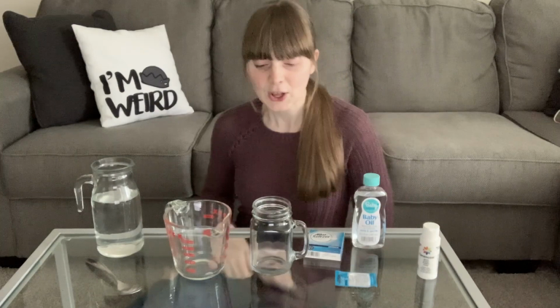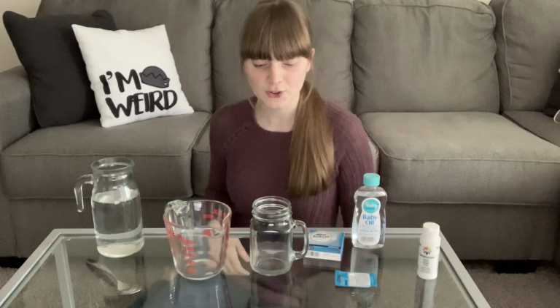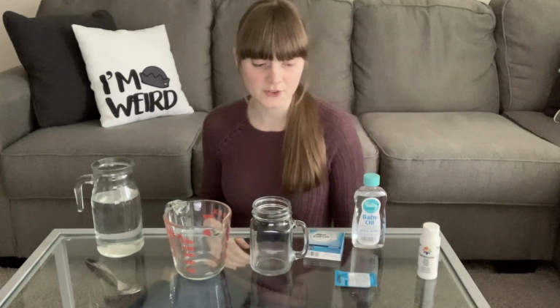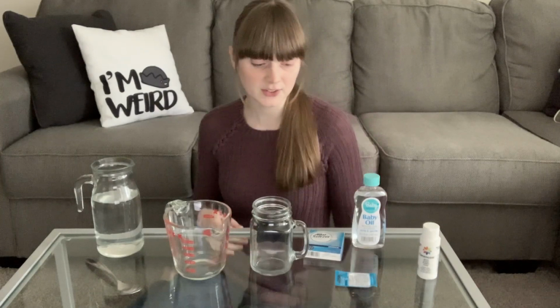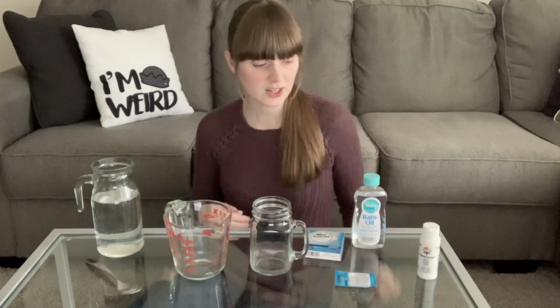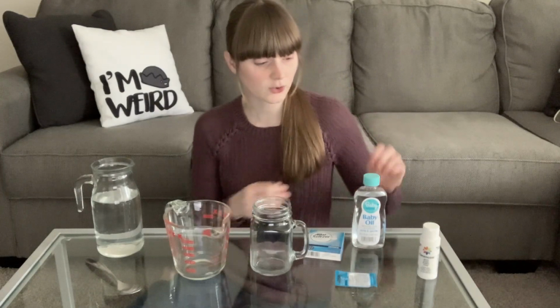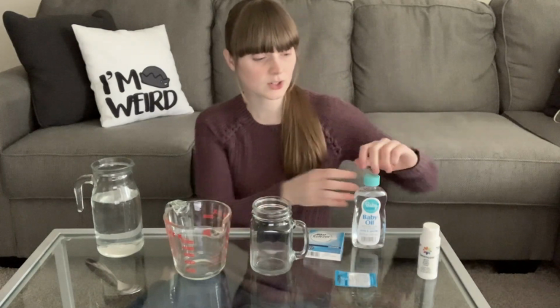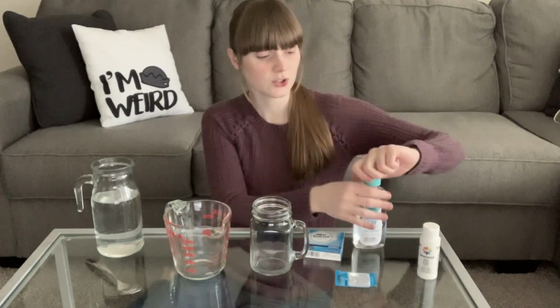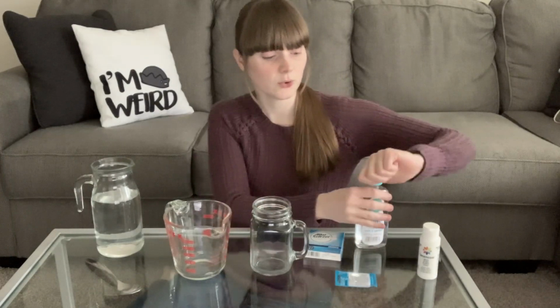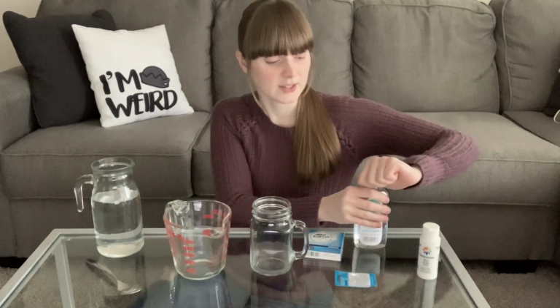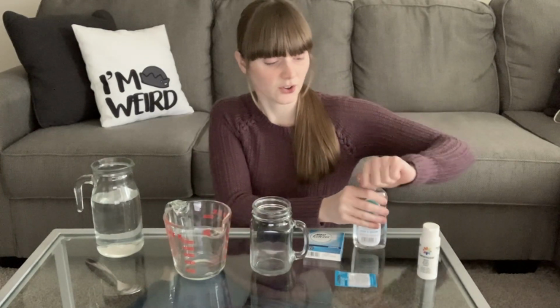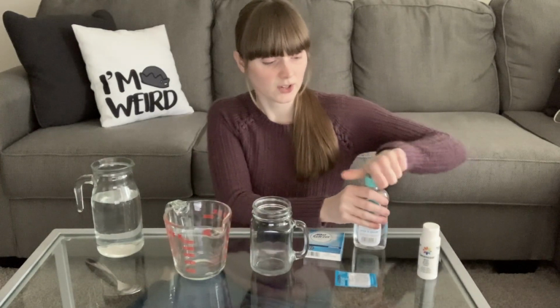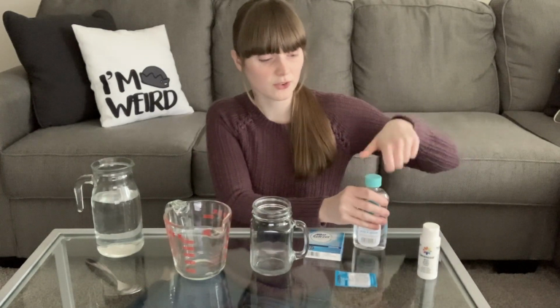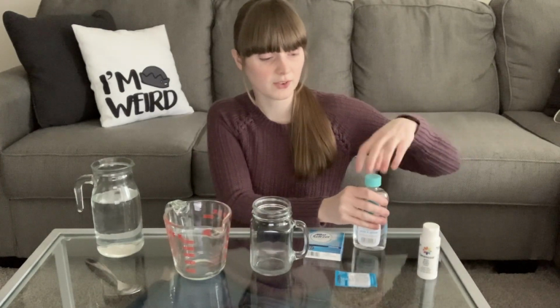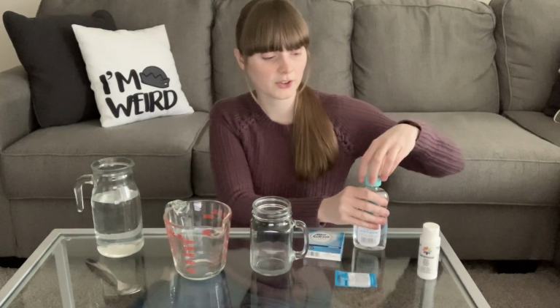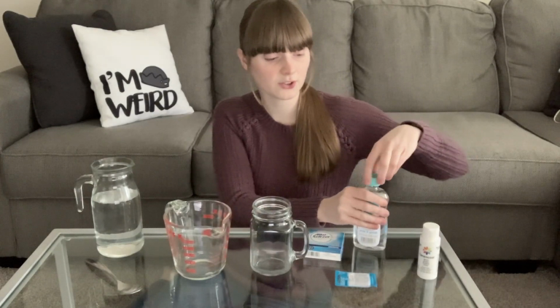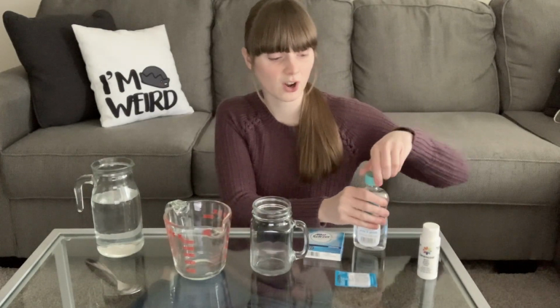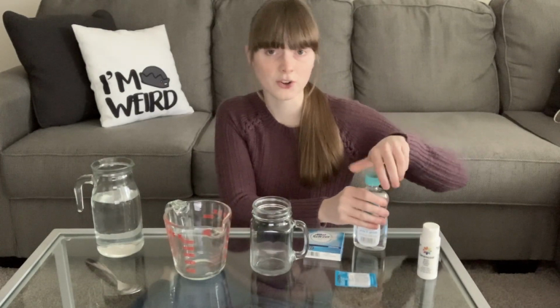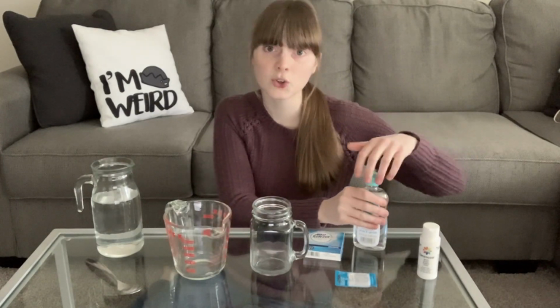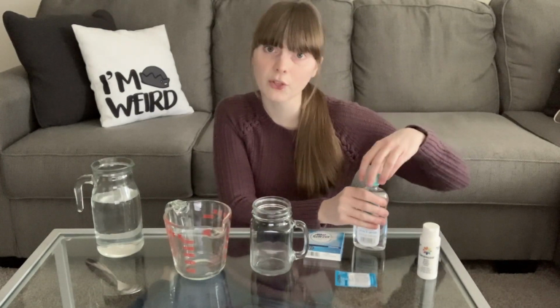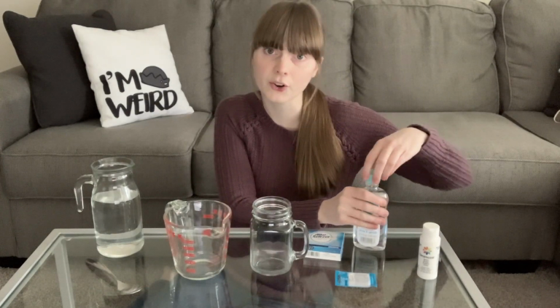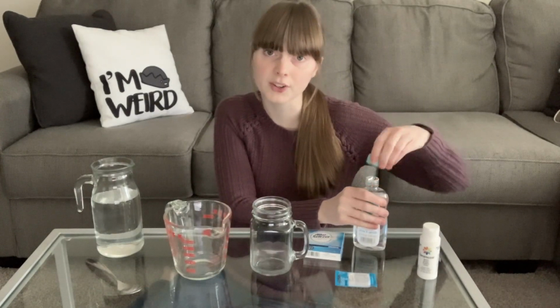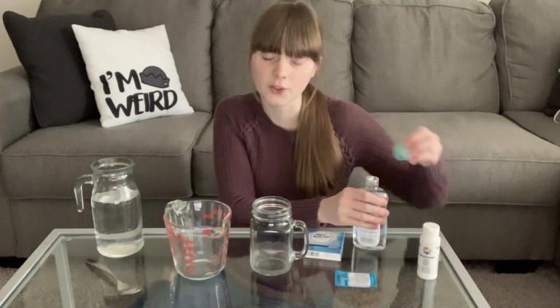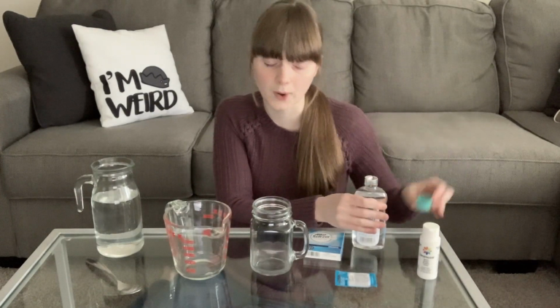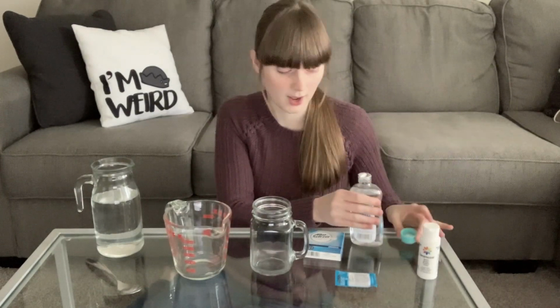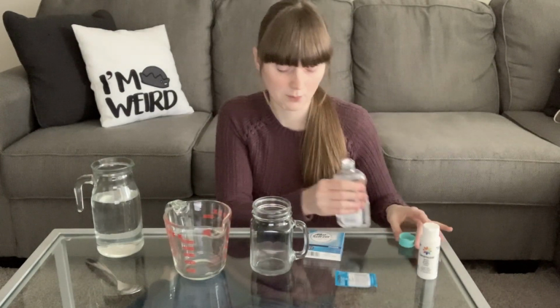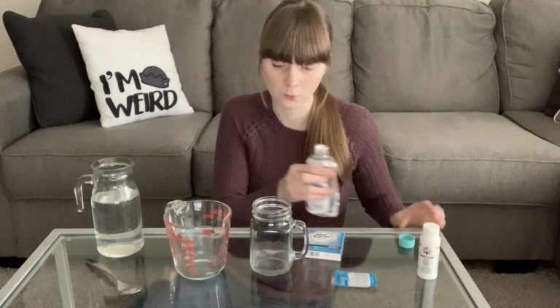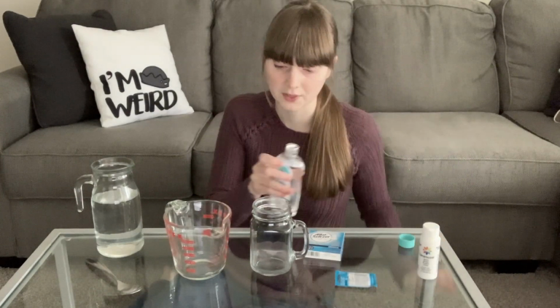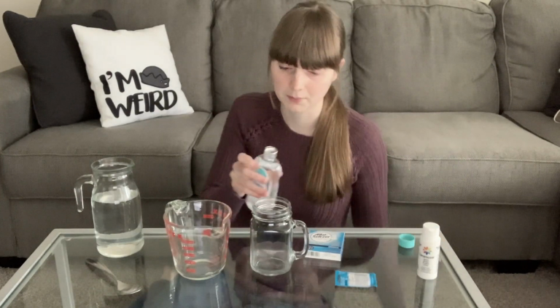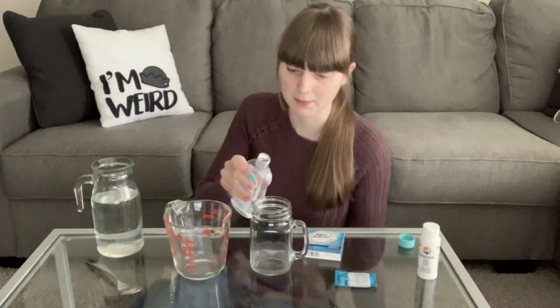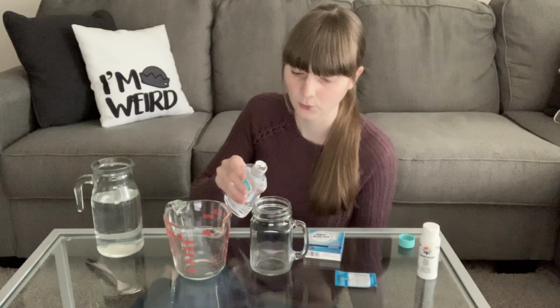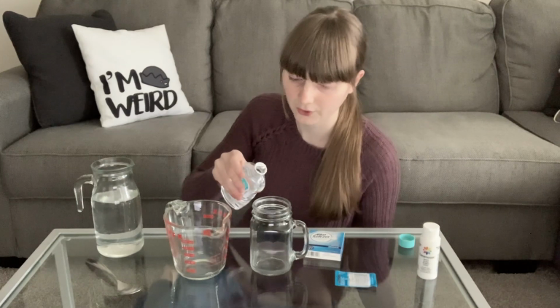The first thing you're going to do is fill your jar two-thirds of the way up with baby oil.